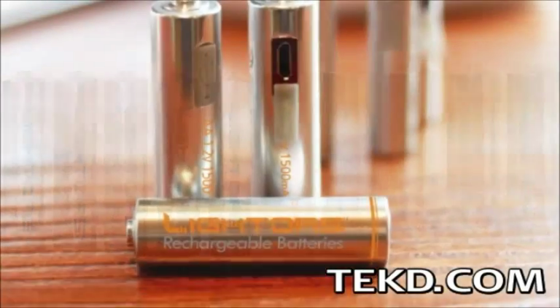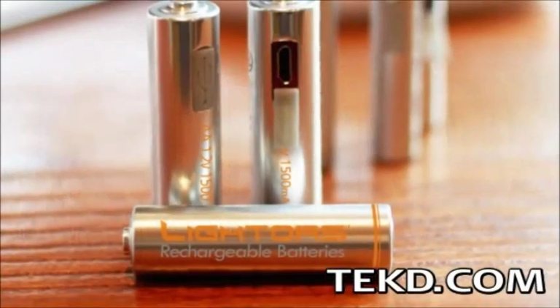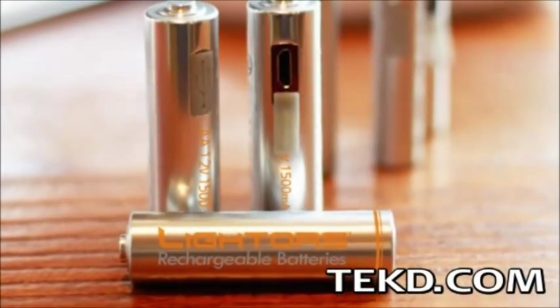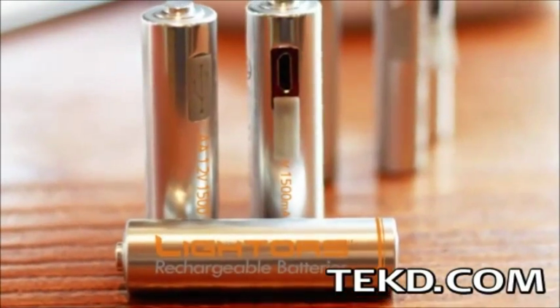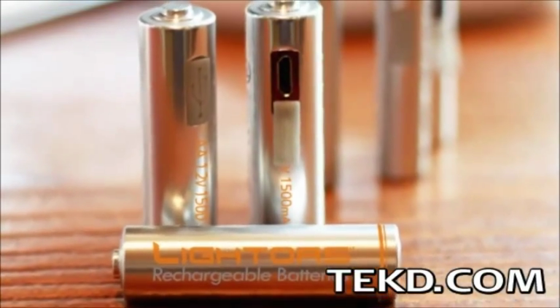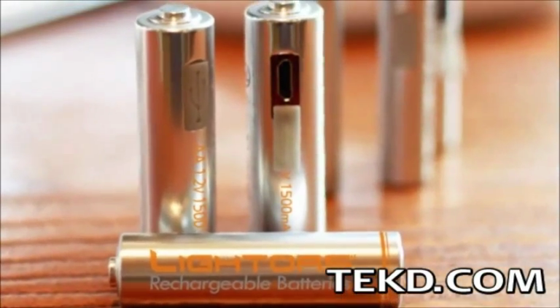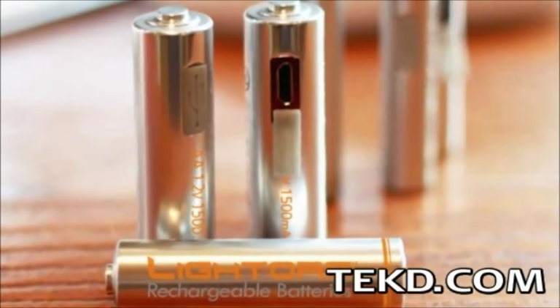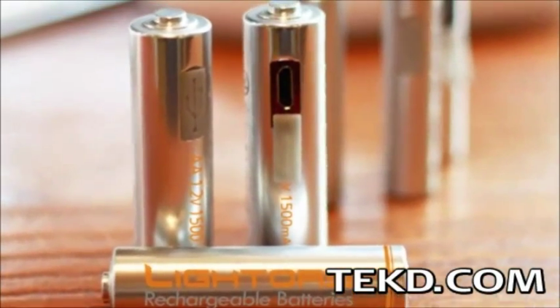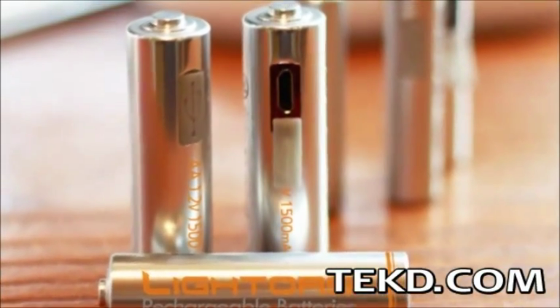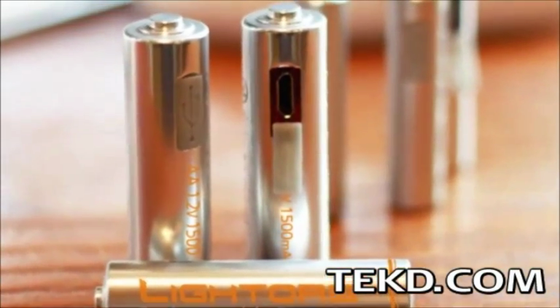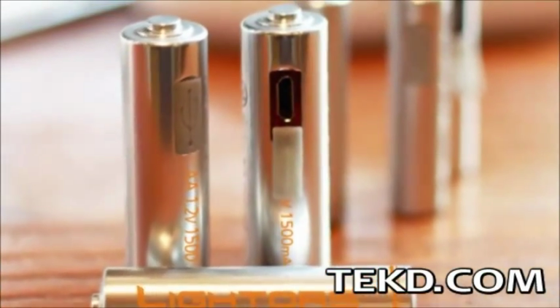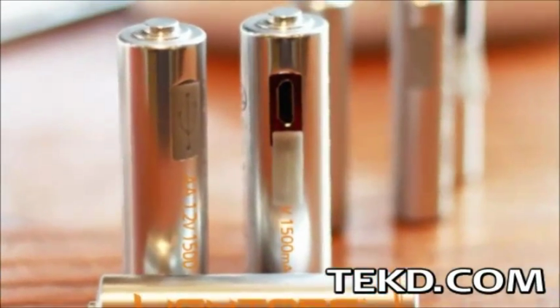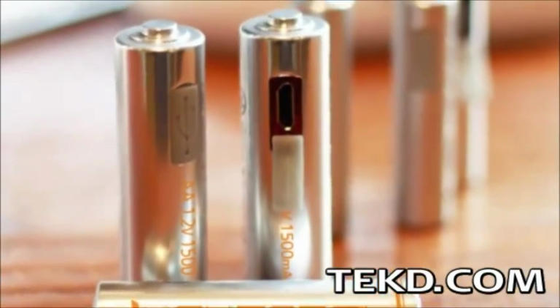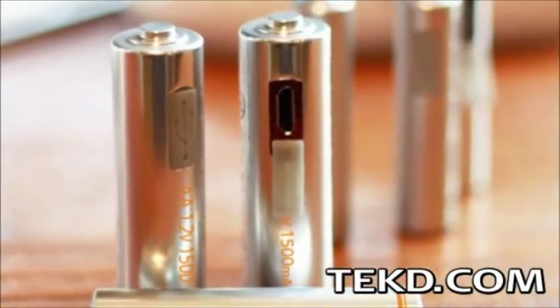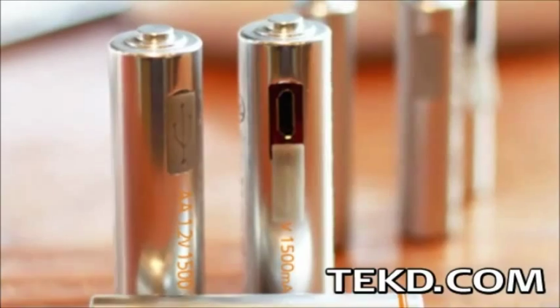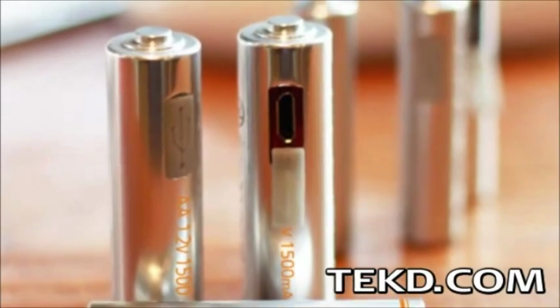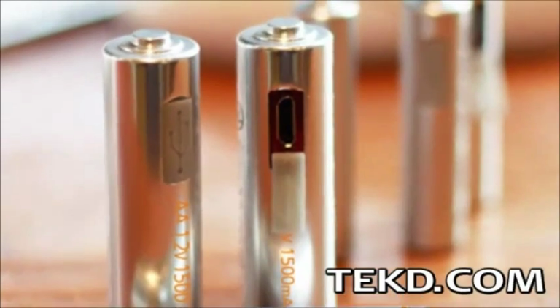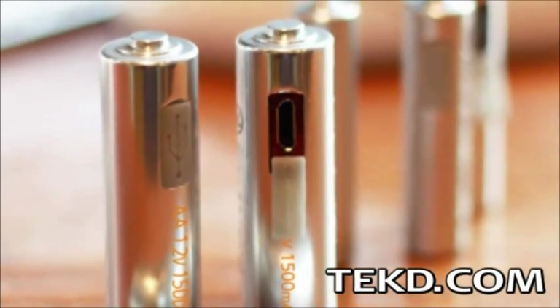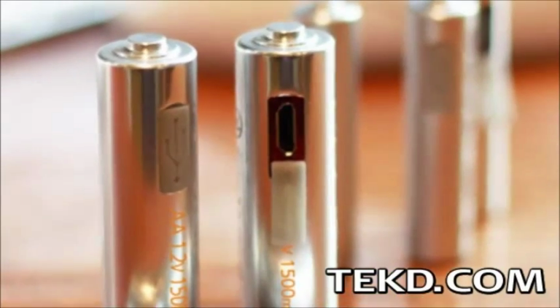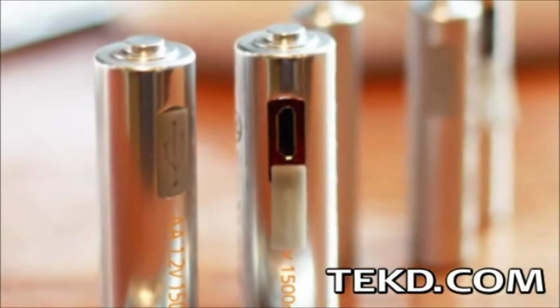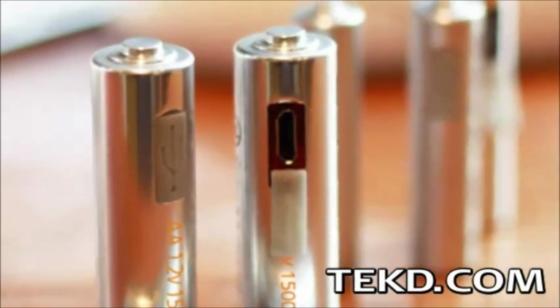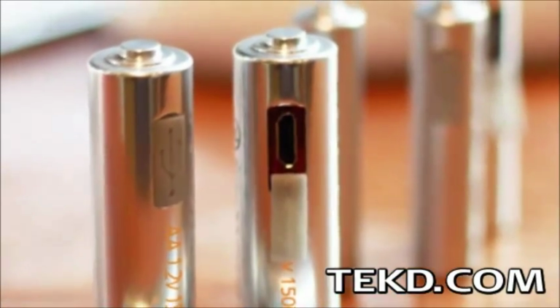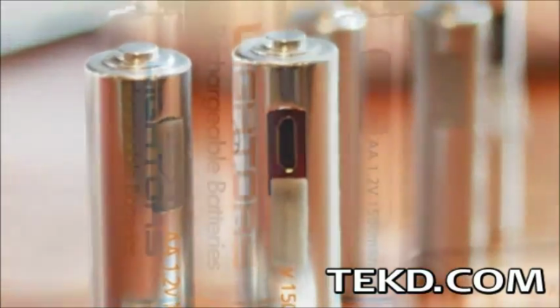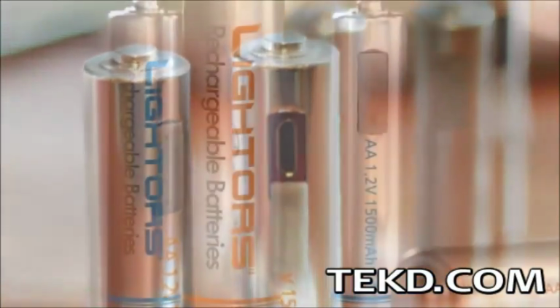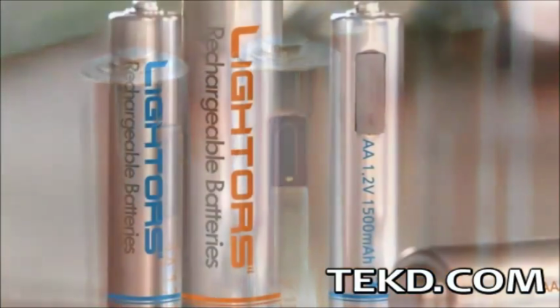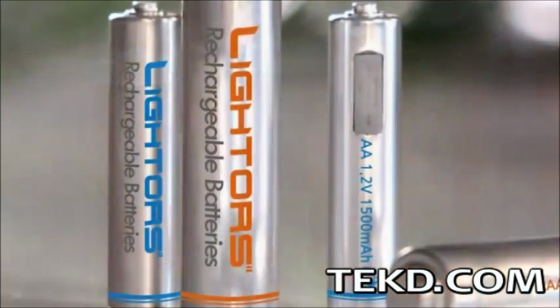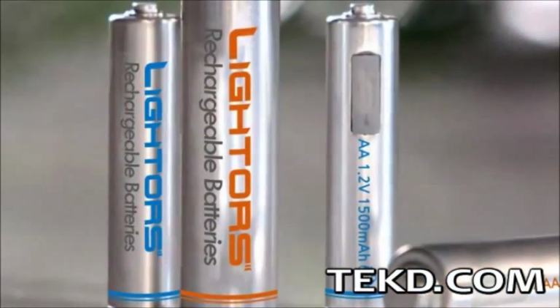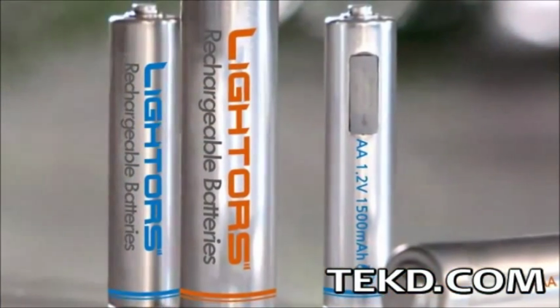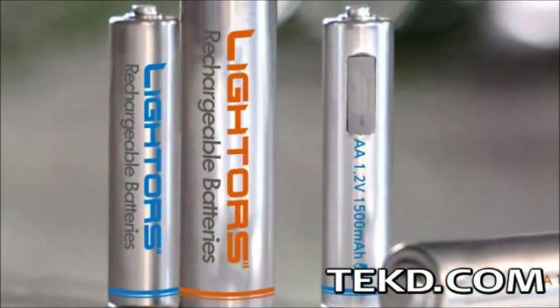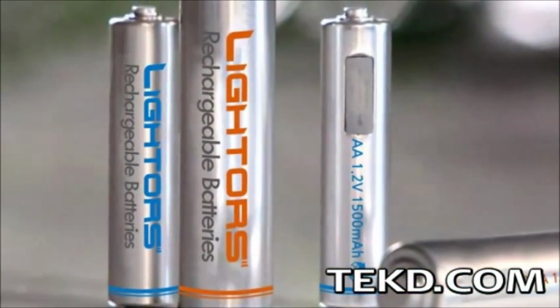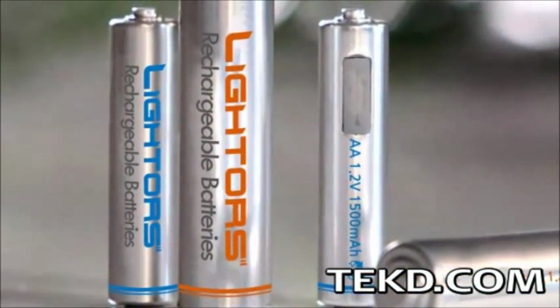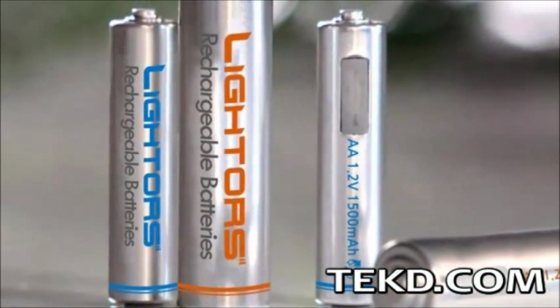Lighters will also save wall outlet space and time spent searching for a battery charger. Lighters are rechargeable batteries,